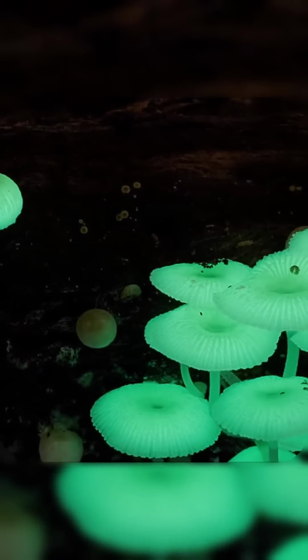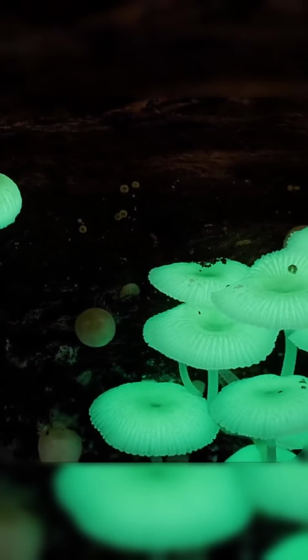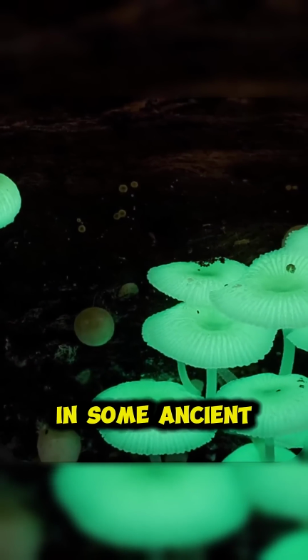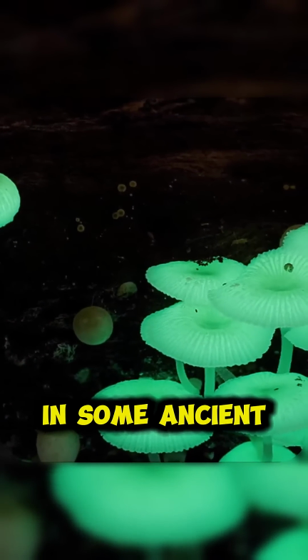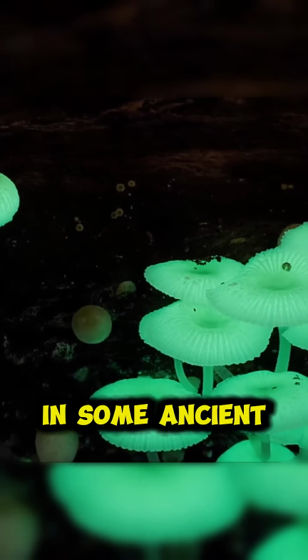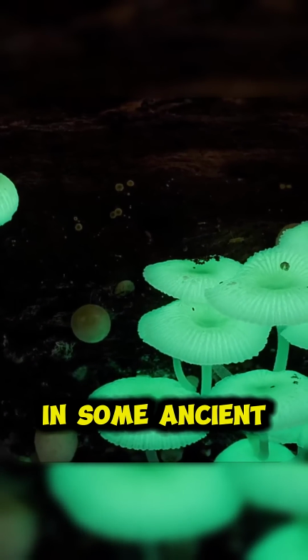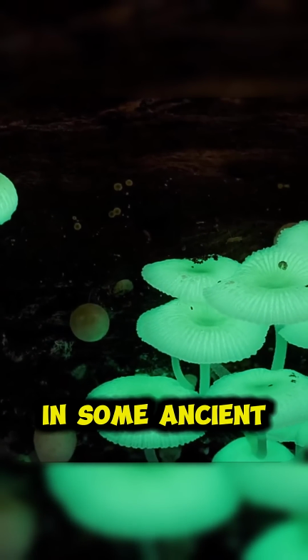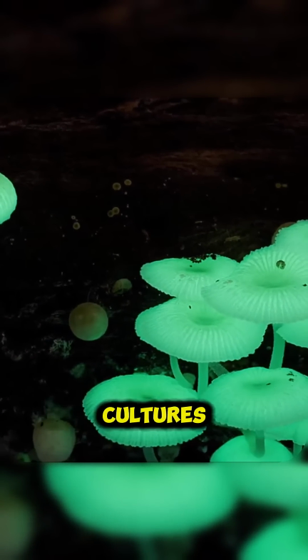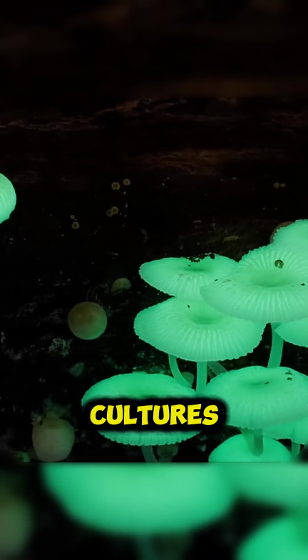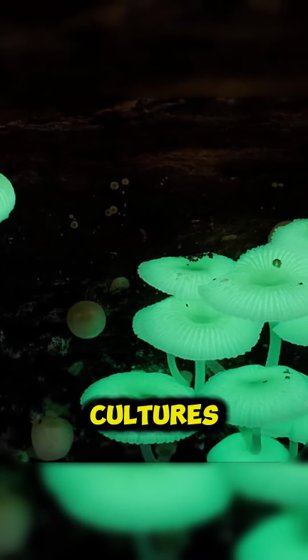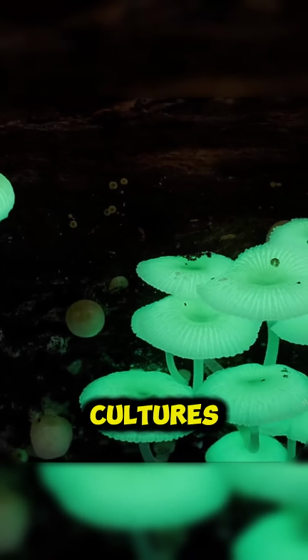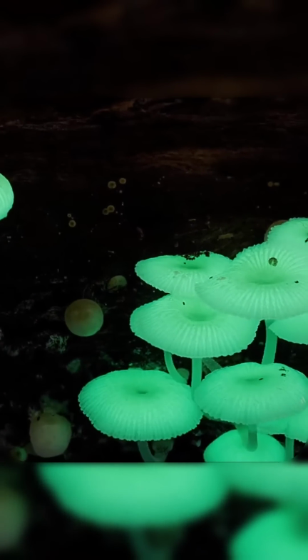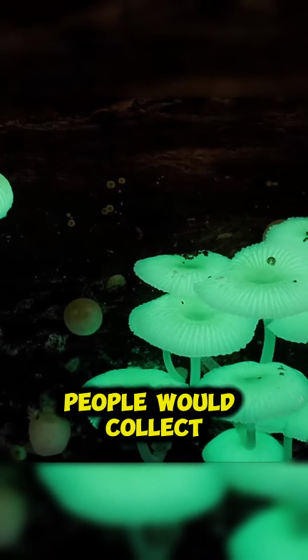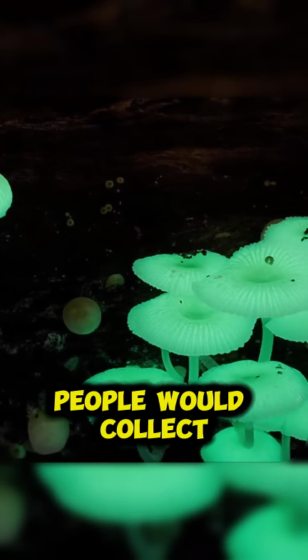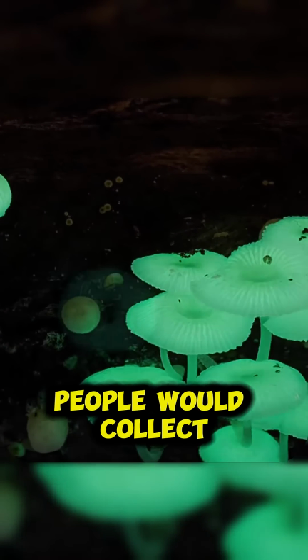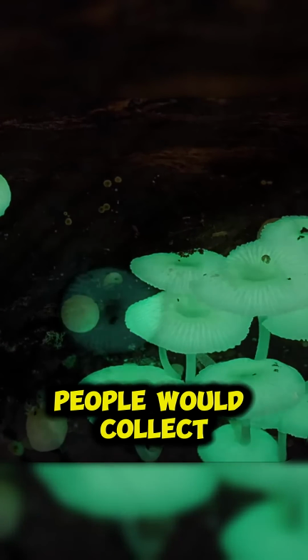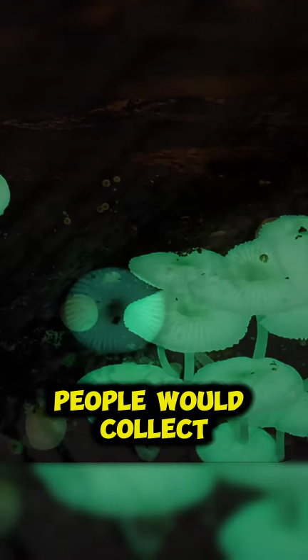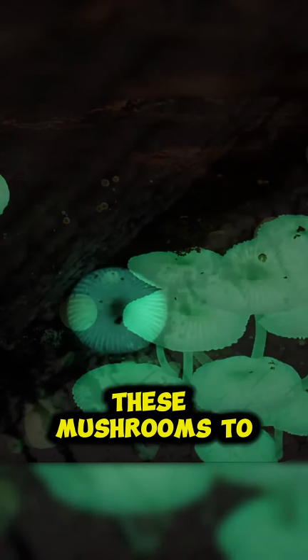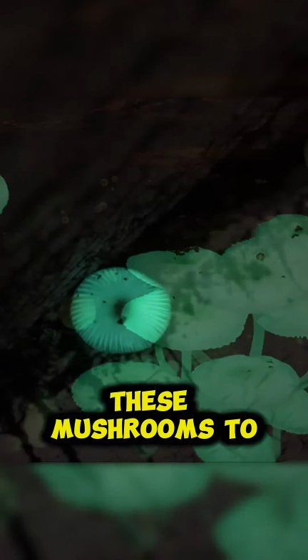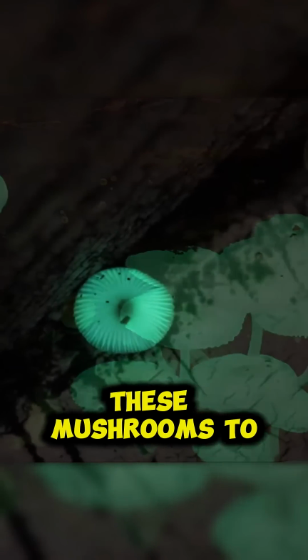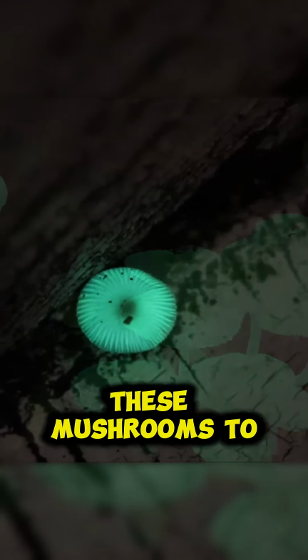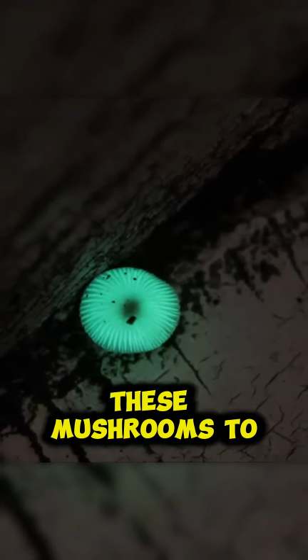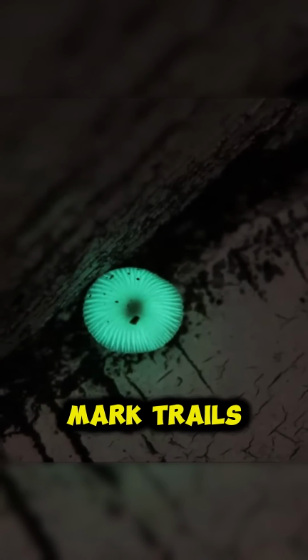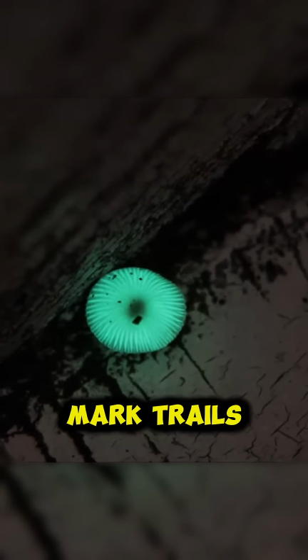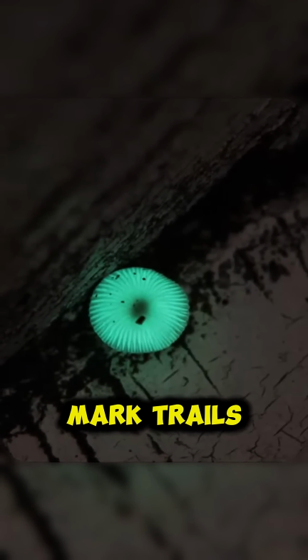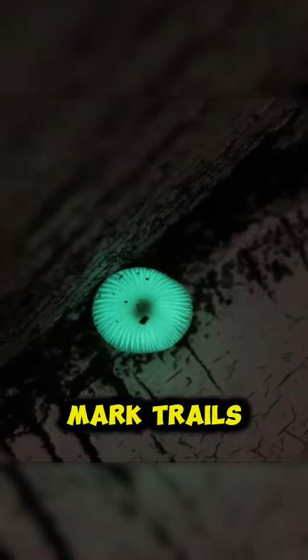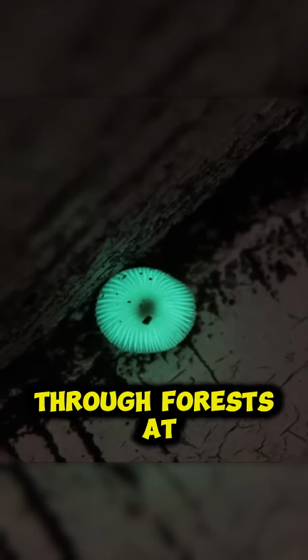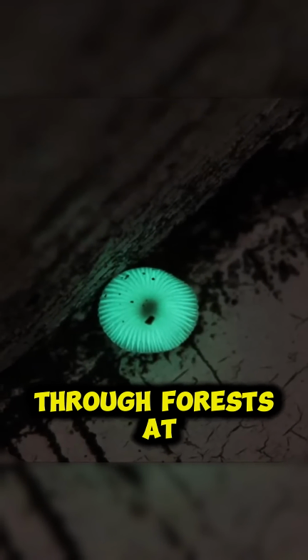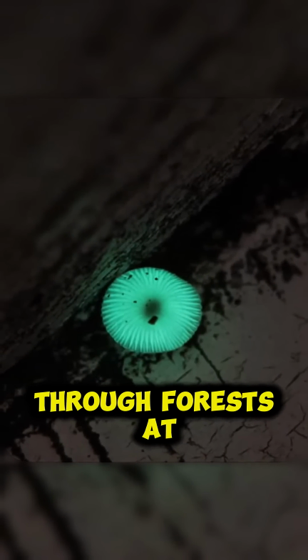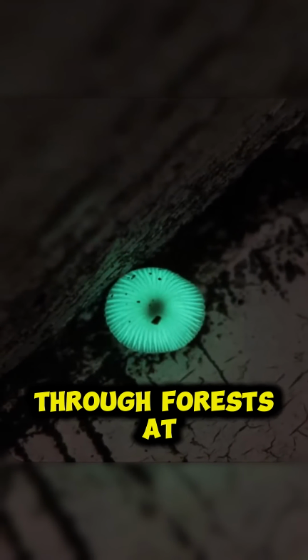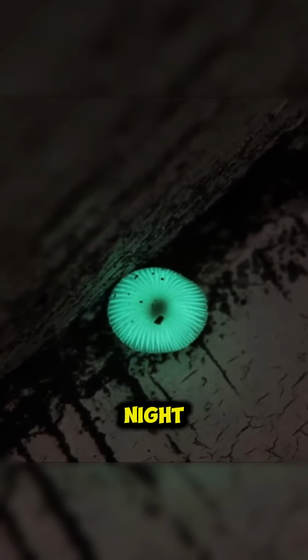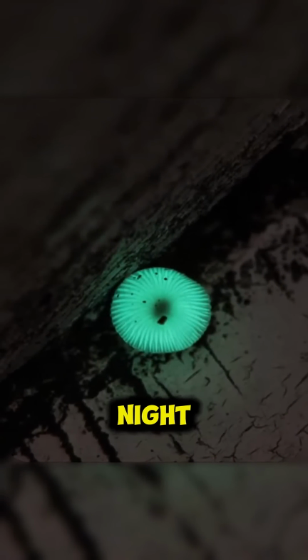In some ancient cultures, people would collect these mushrooms to mark trails through forests at night, creating natural pathways that would glow for days.